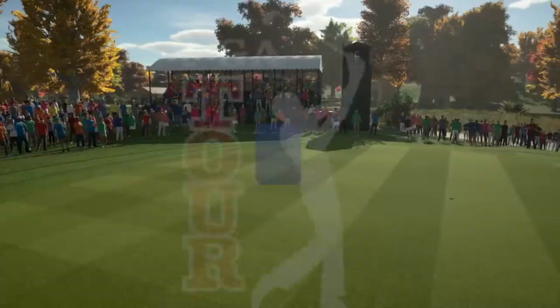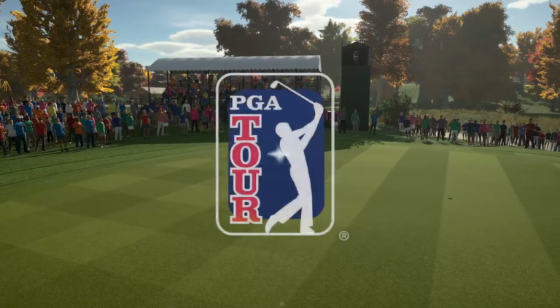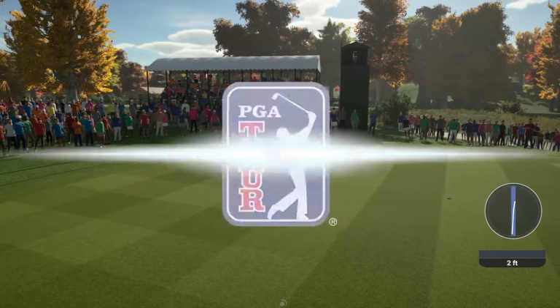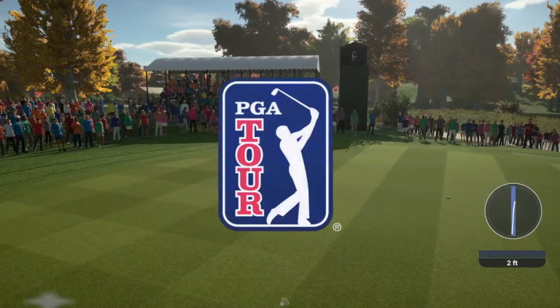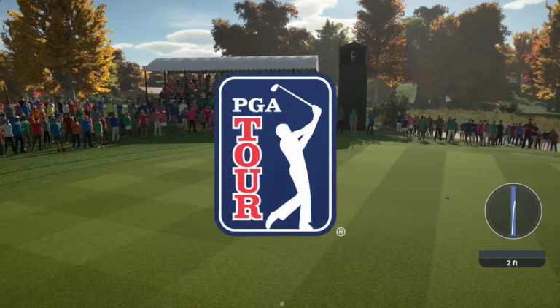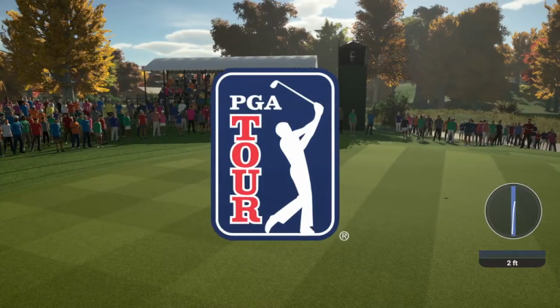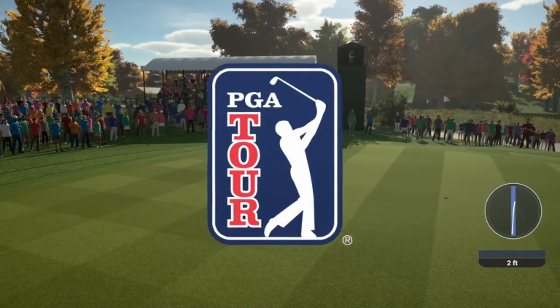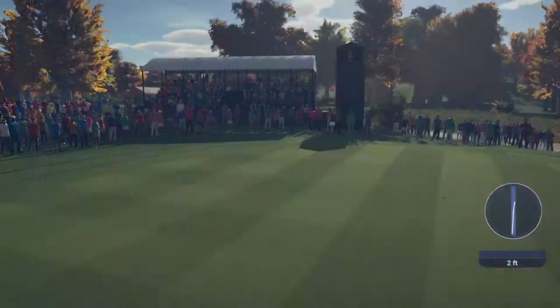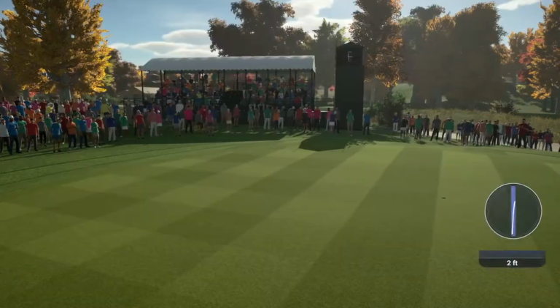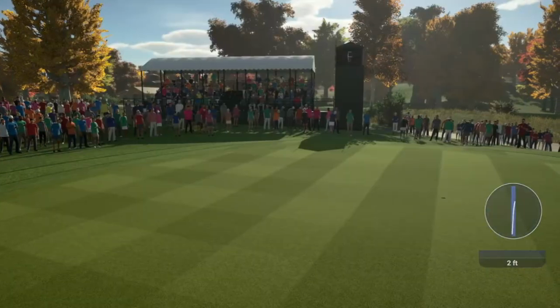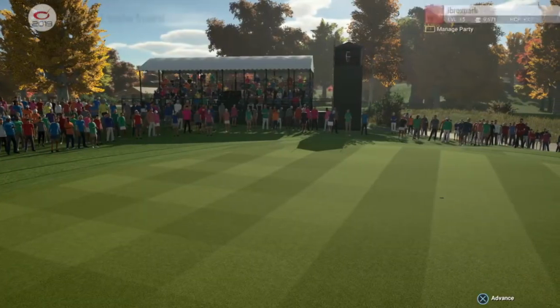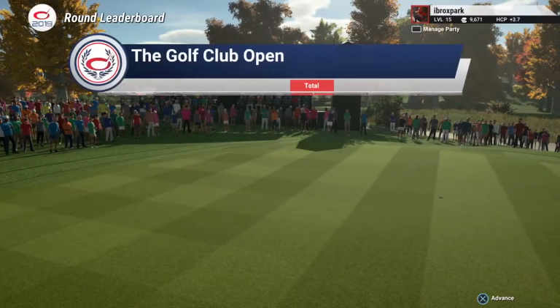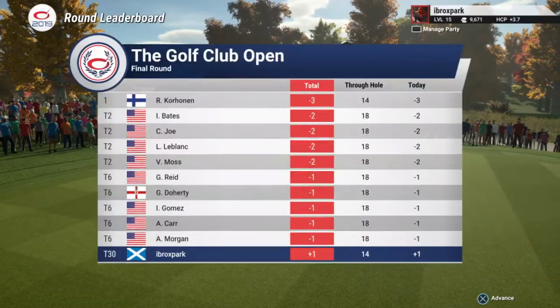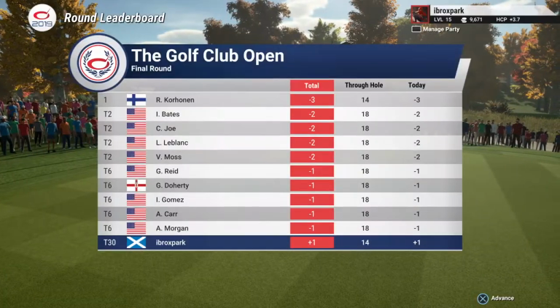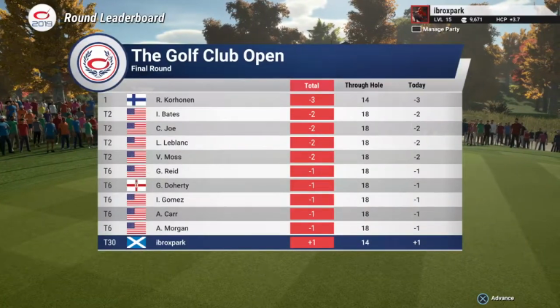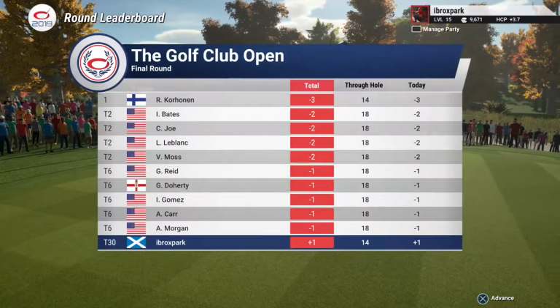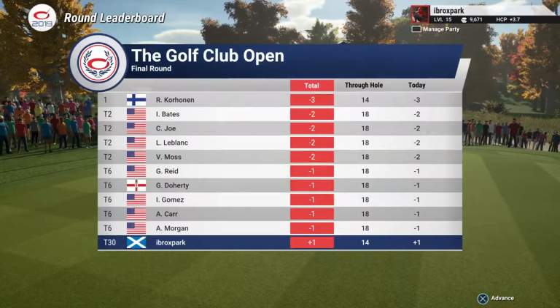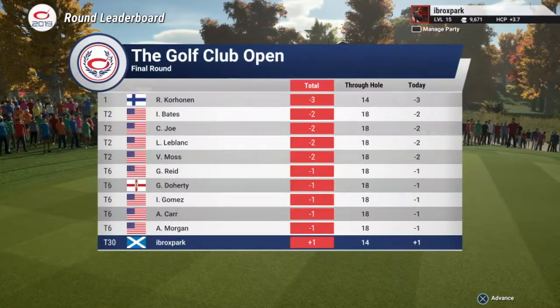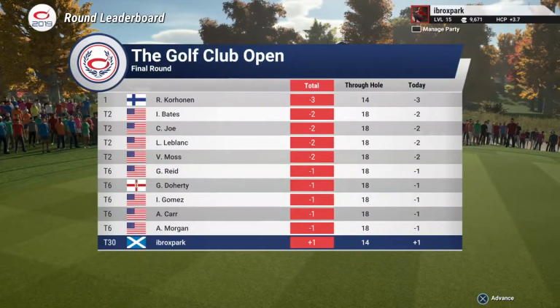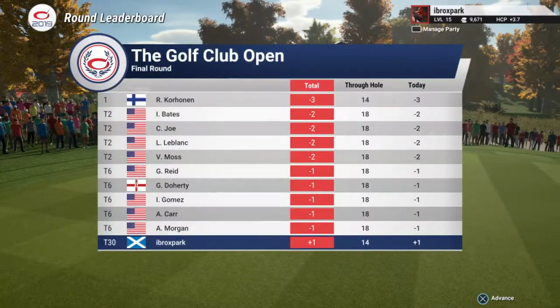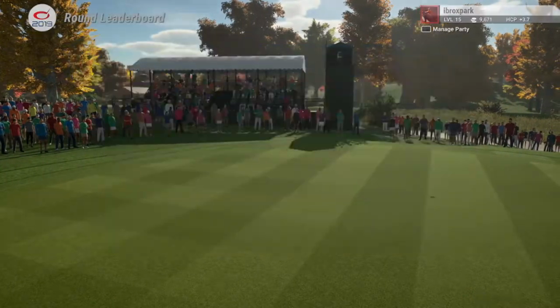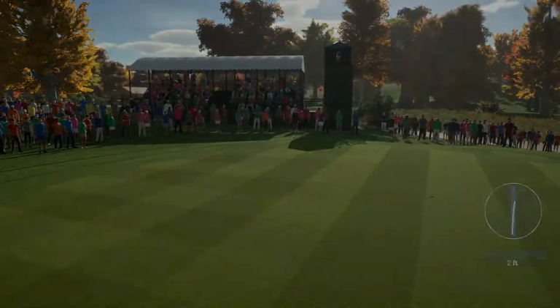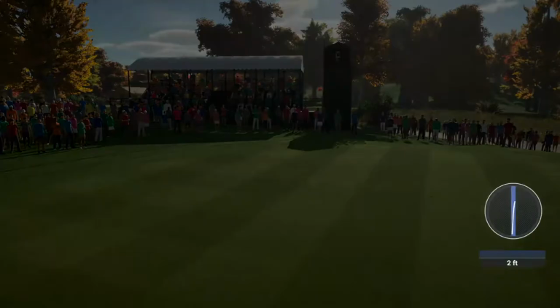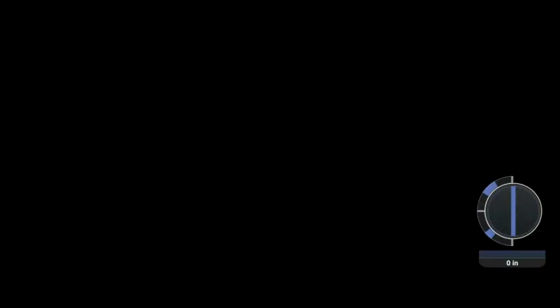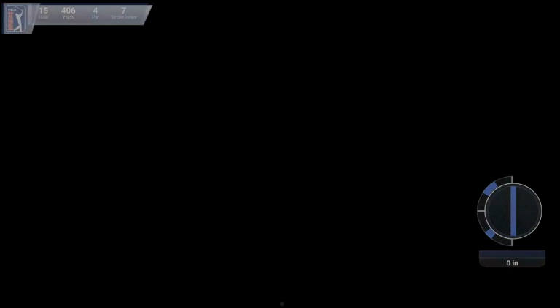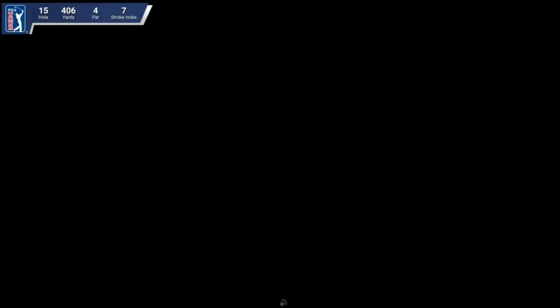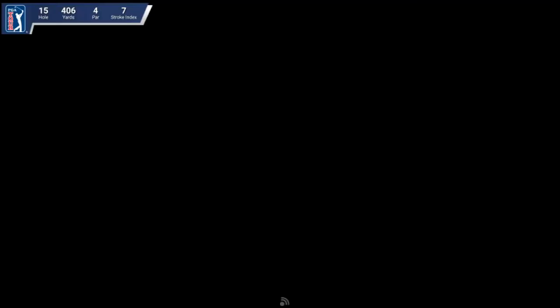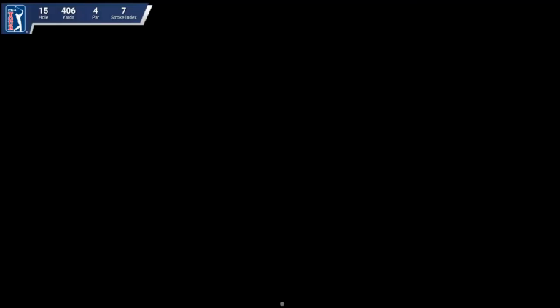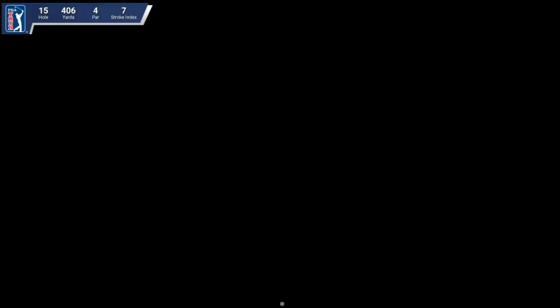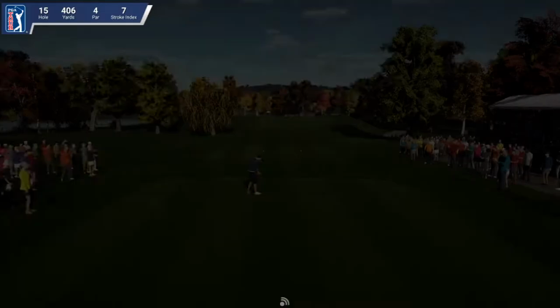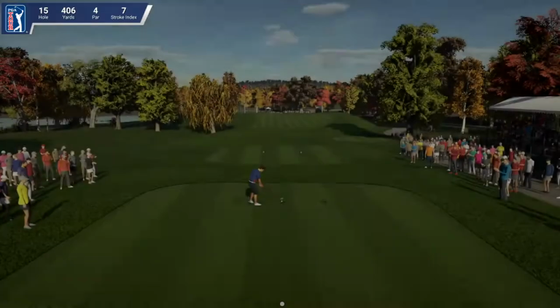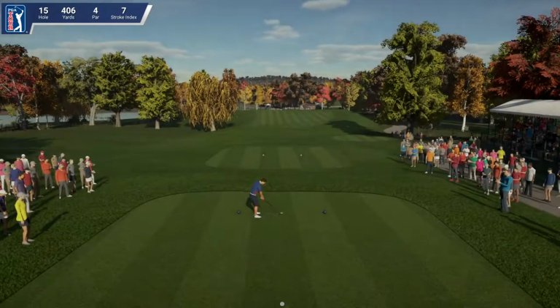As we look at the leaderboard today, the score to beat is currently three under par. And moving on to the 15th here.